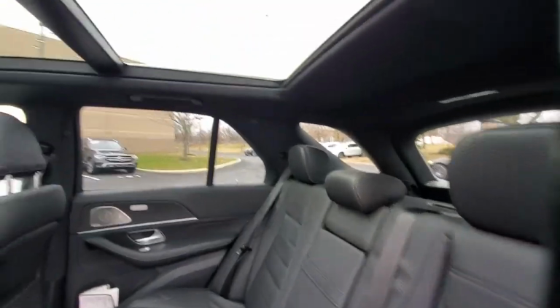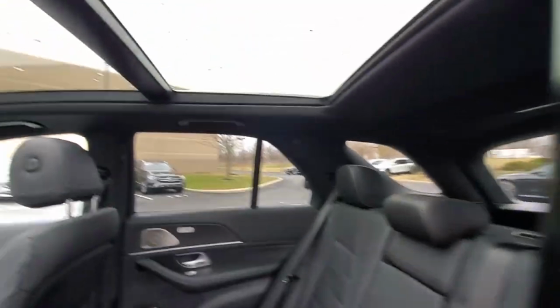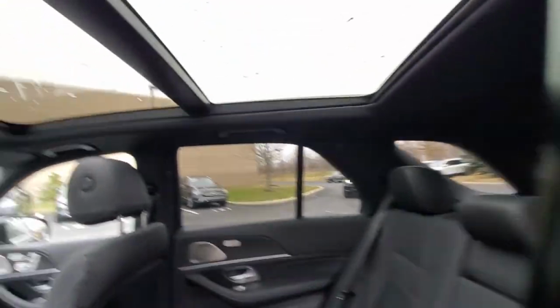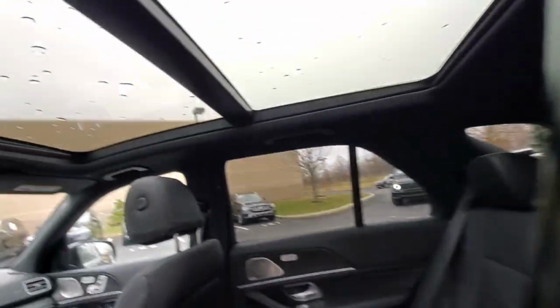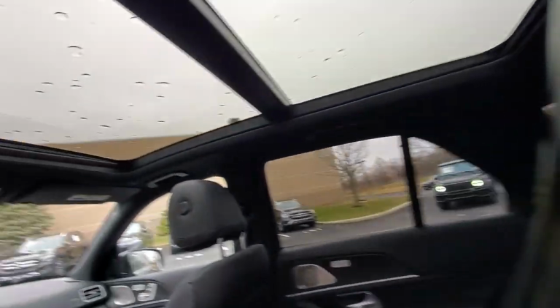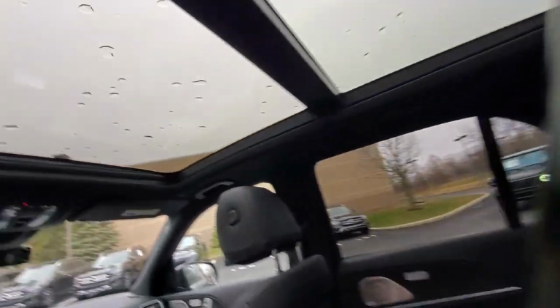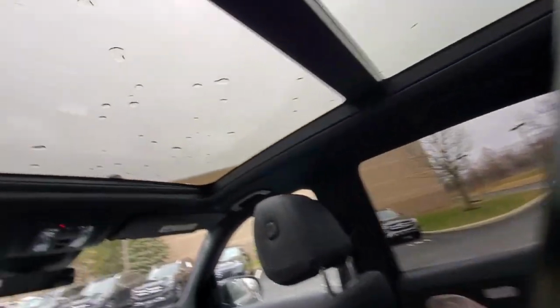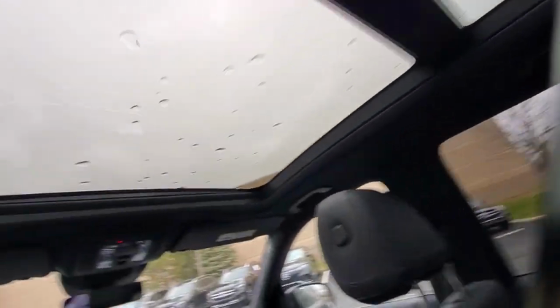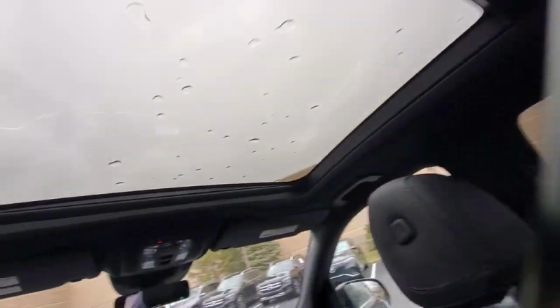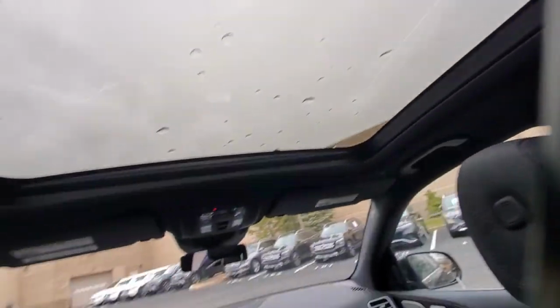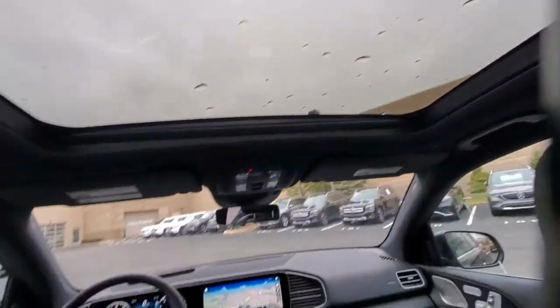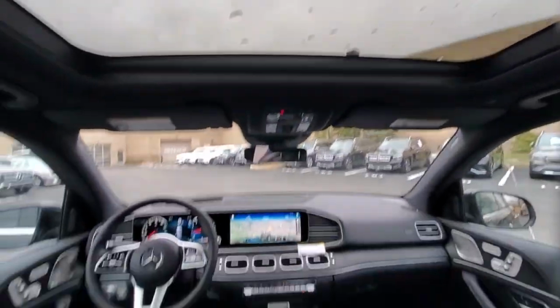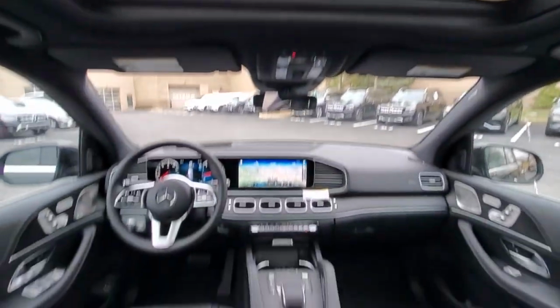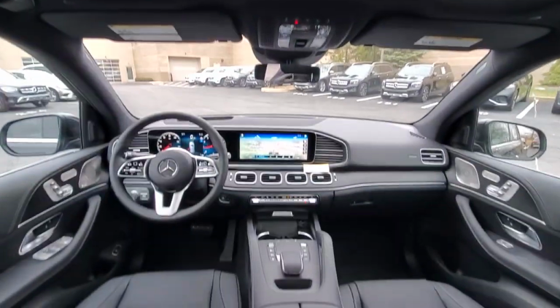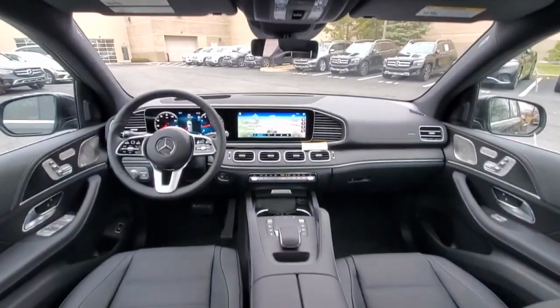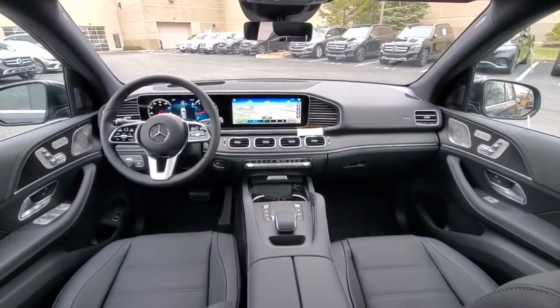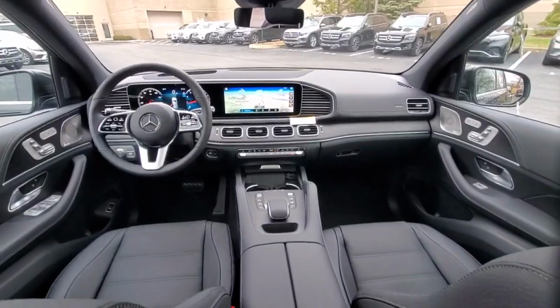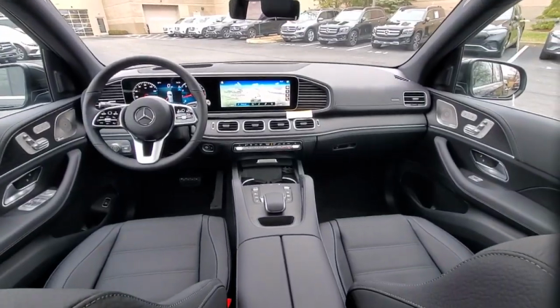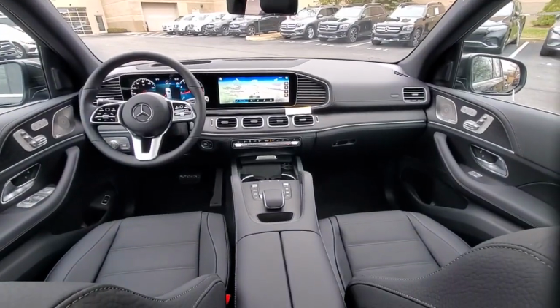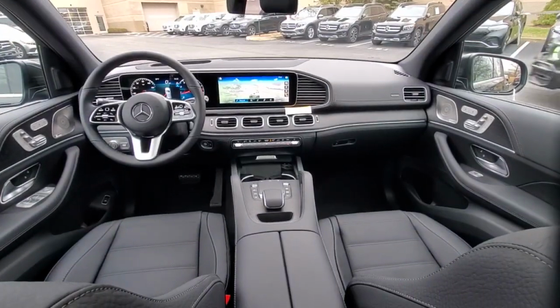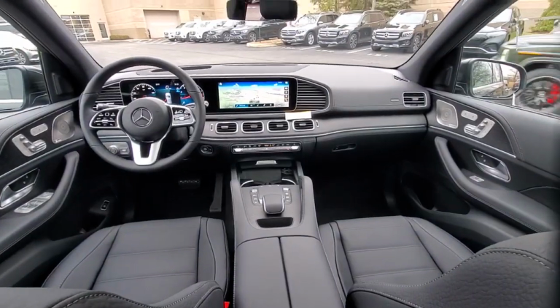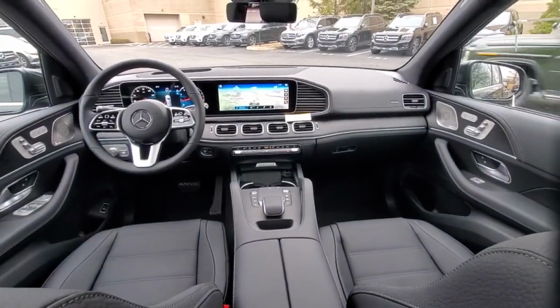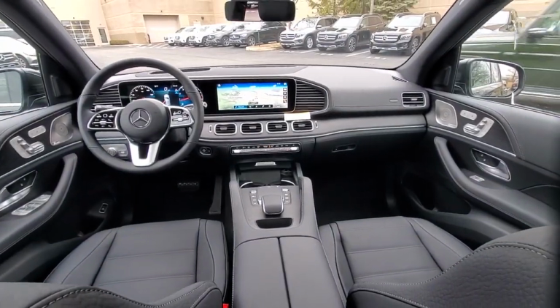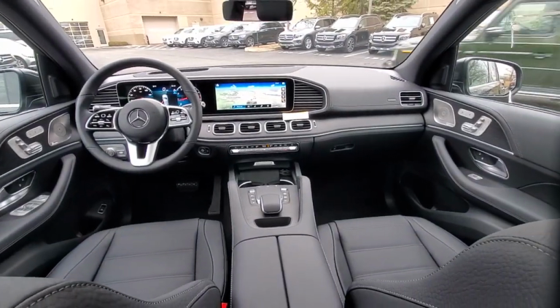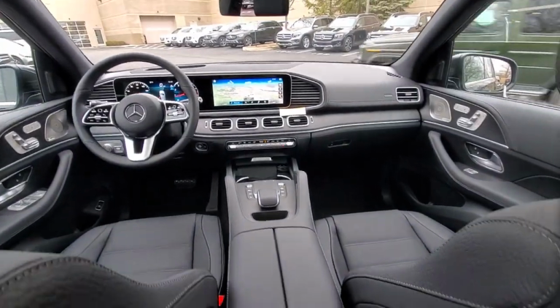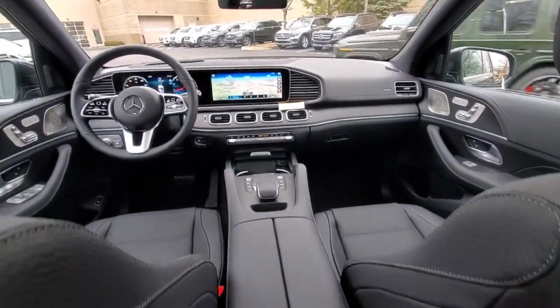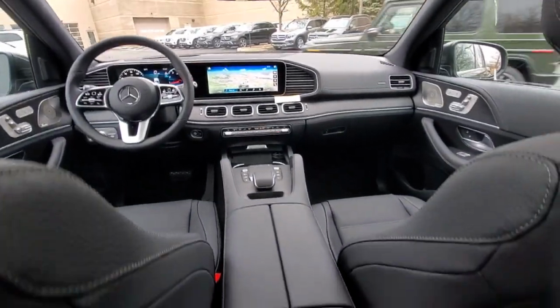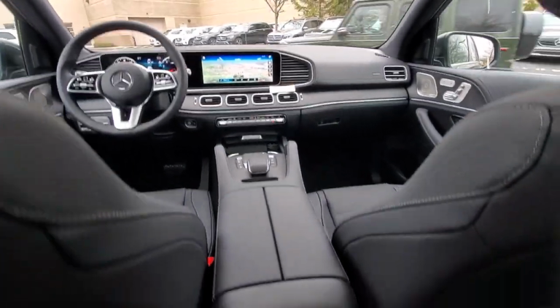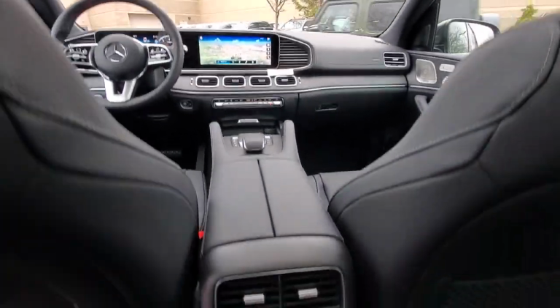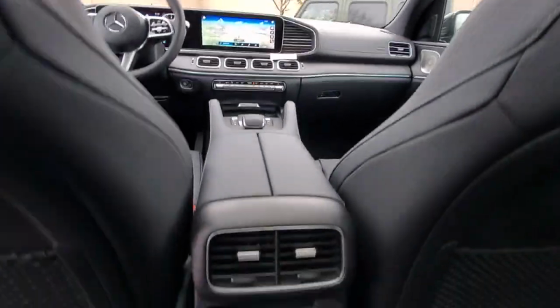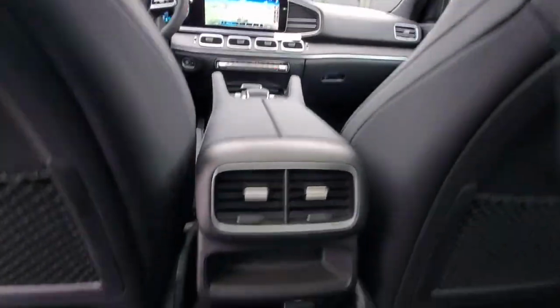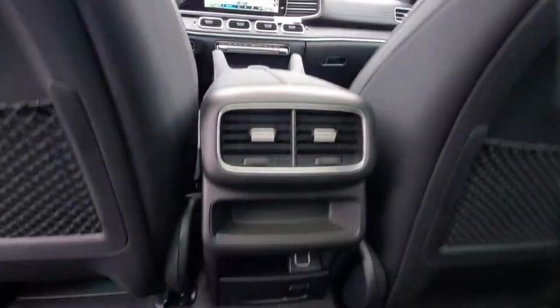Power liftgate, power passenger seat, fog lamps, heated mirrors, satellite radio.